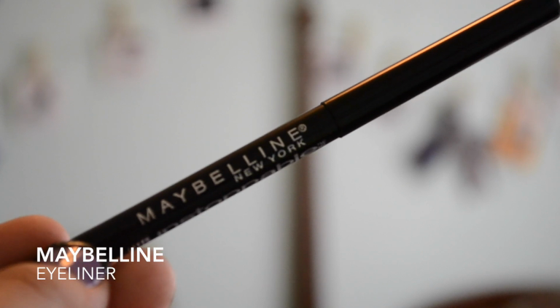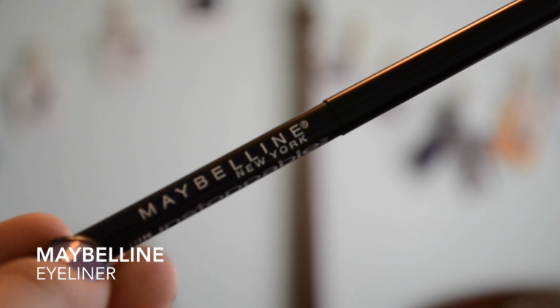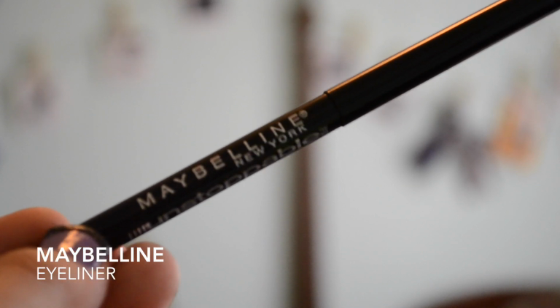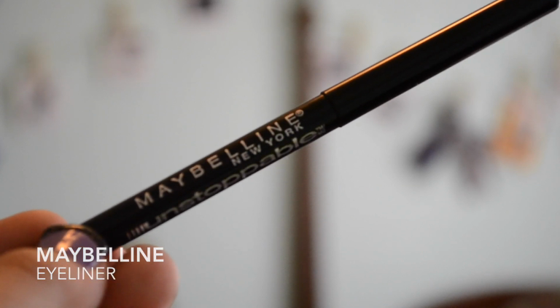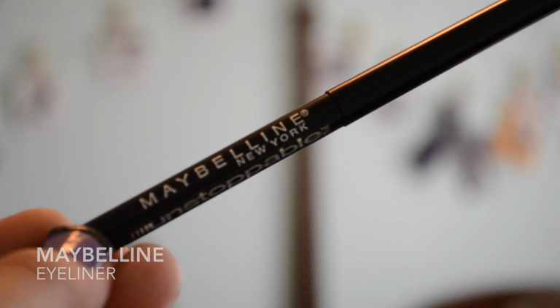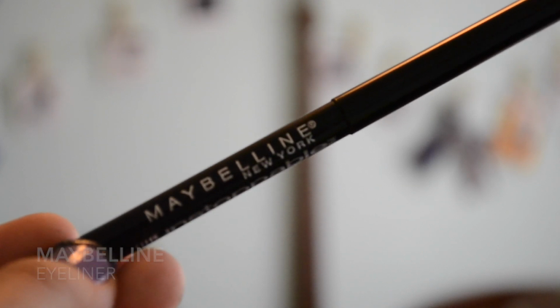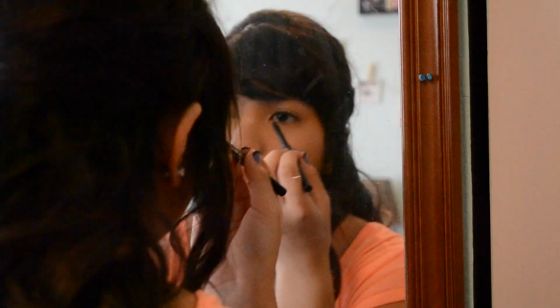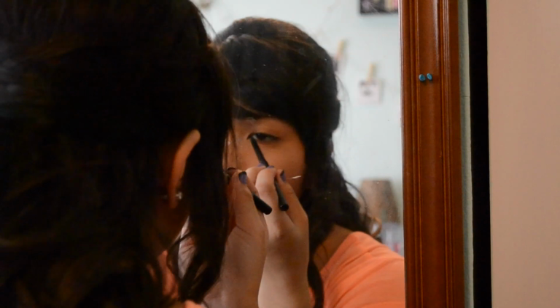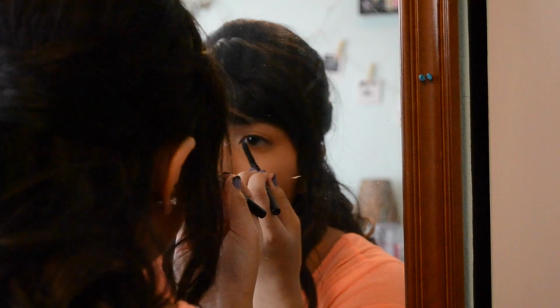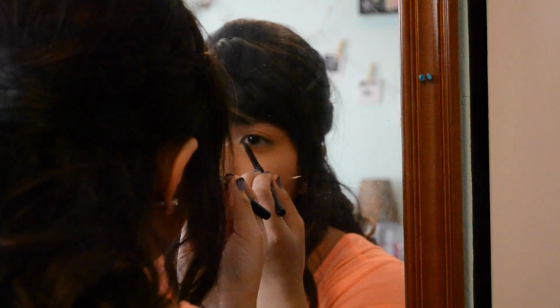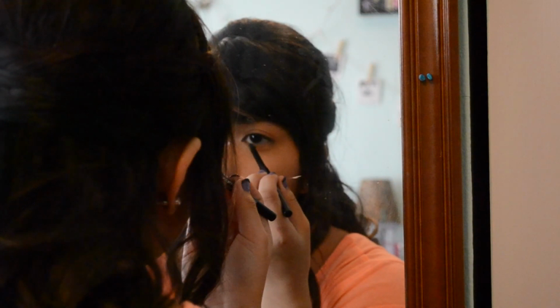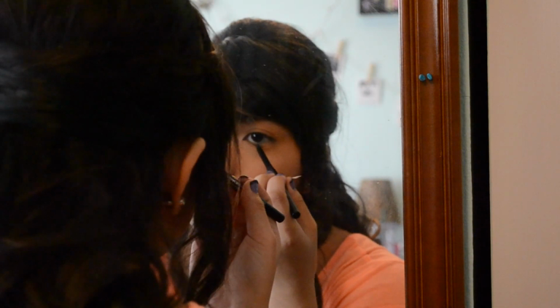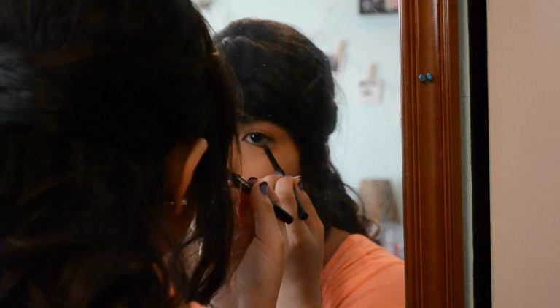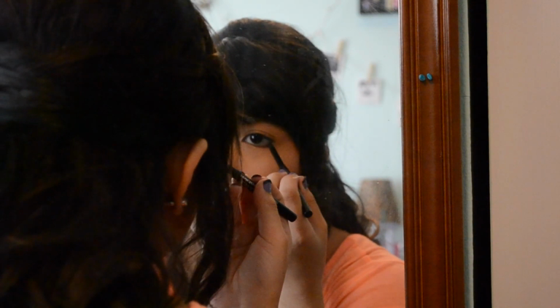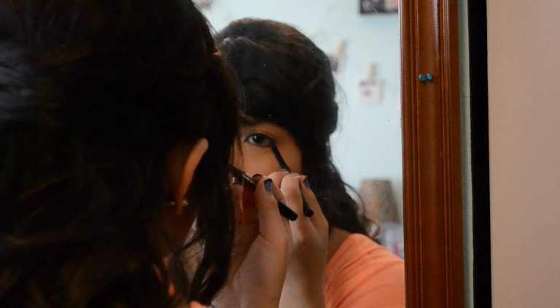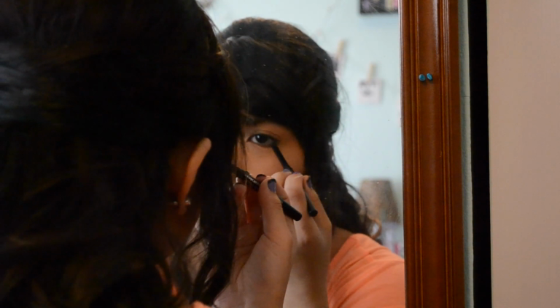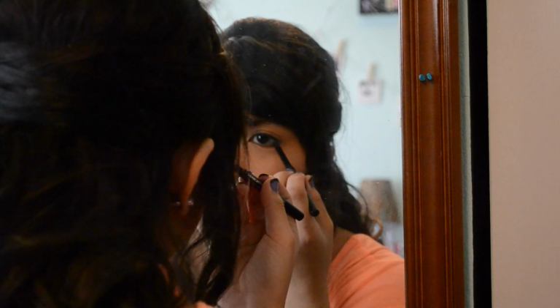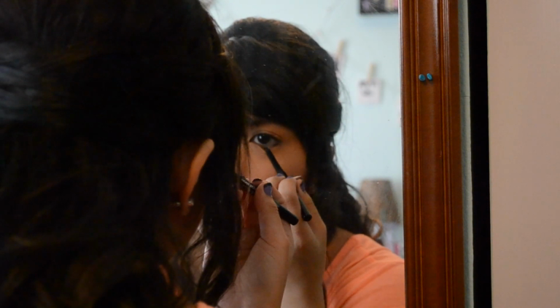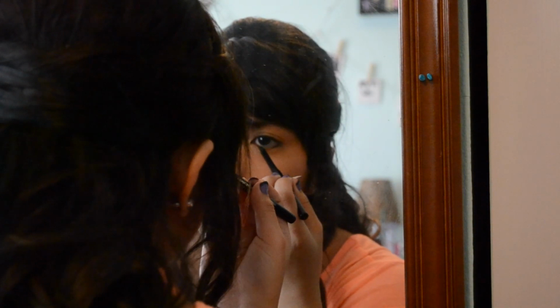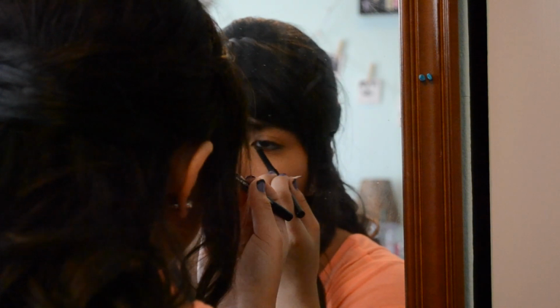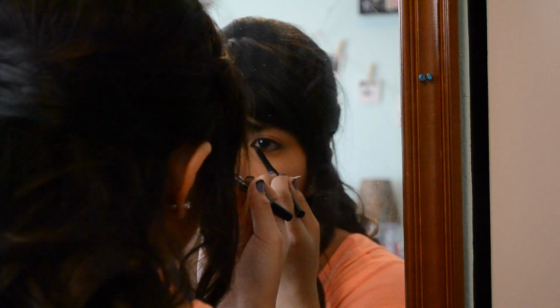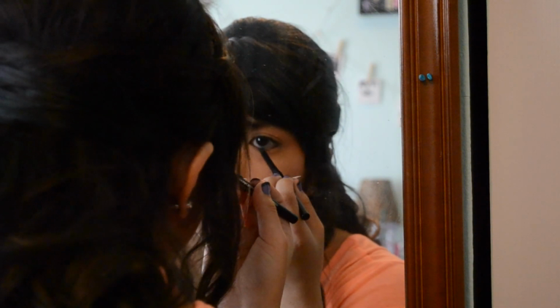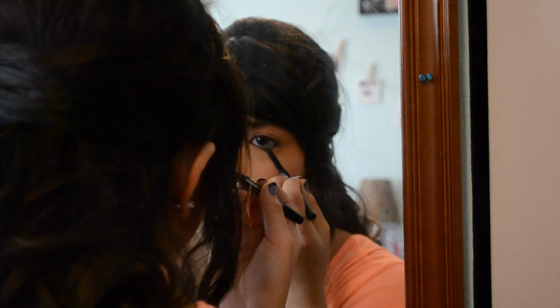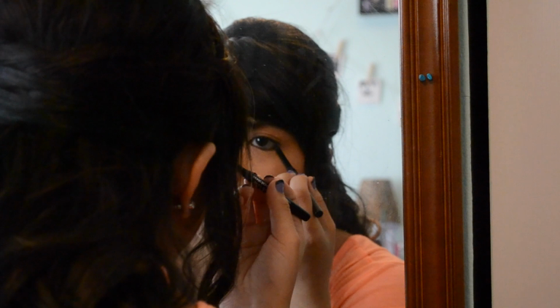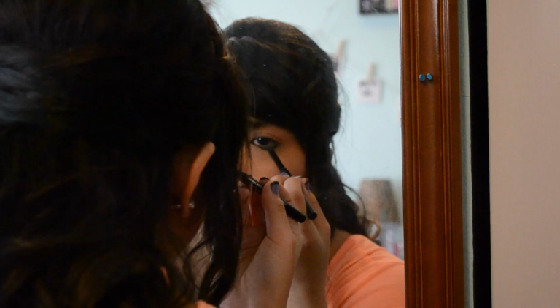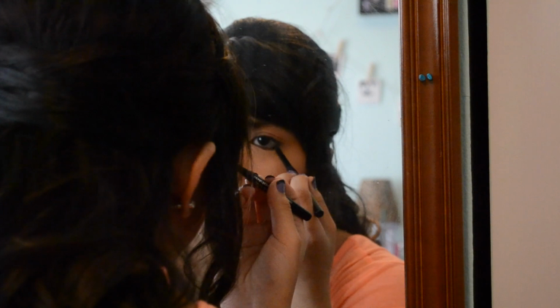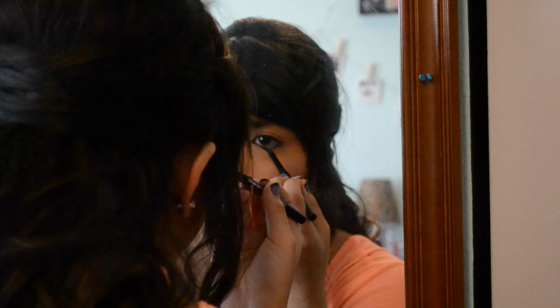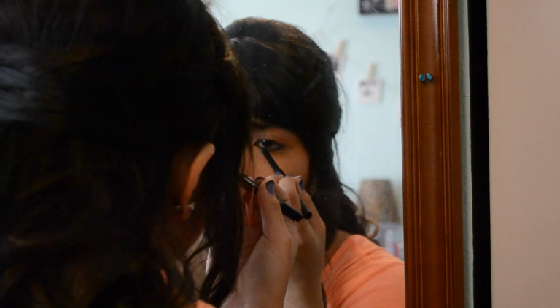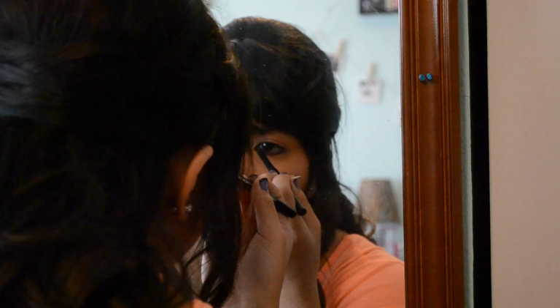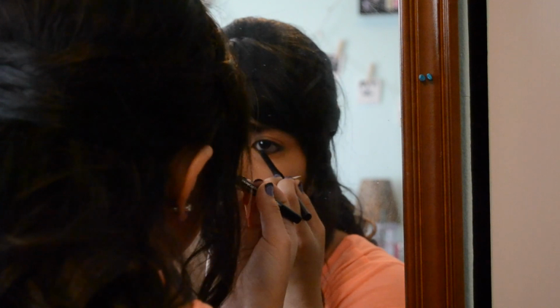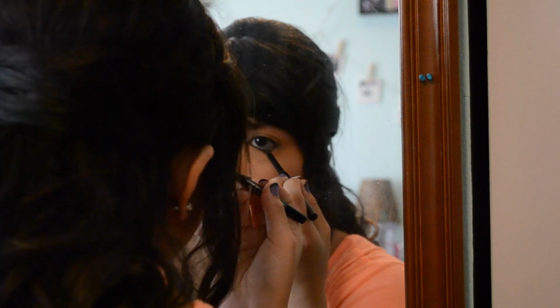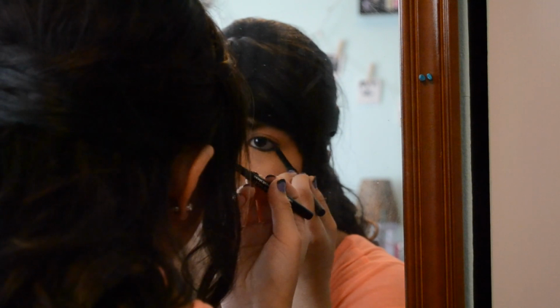Next is eyeliner, and I just use this Maybelline Eyeliner to line my waterline.